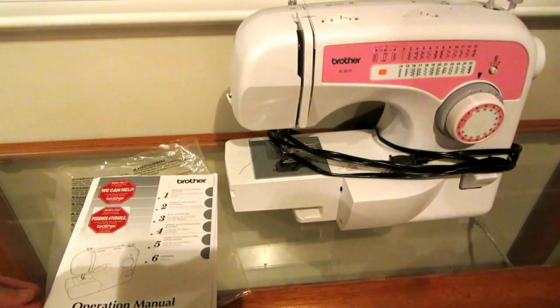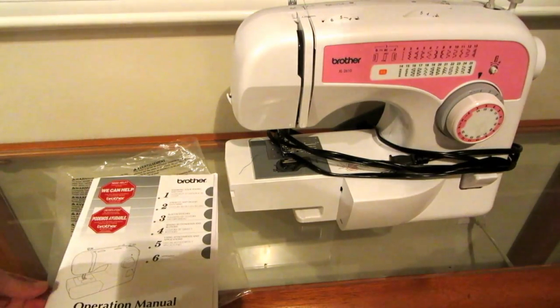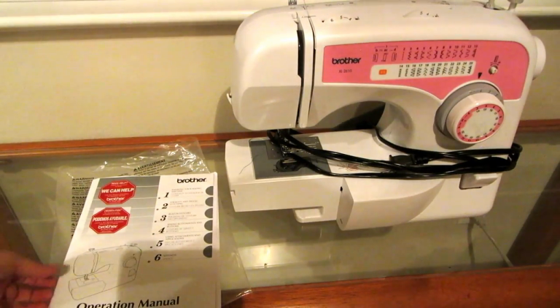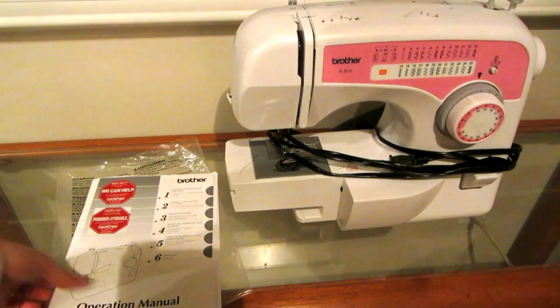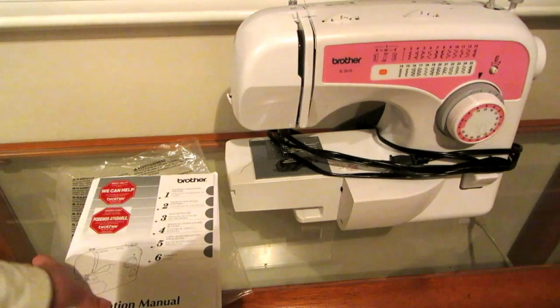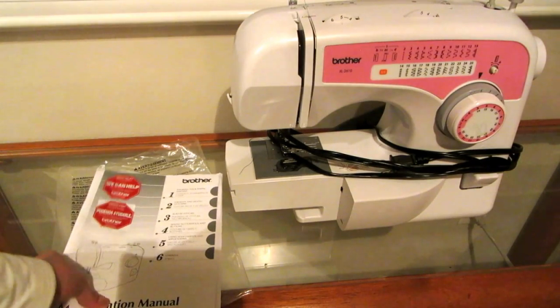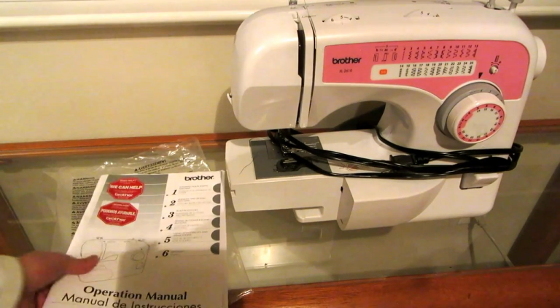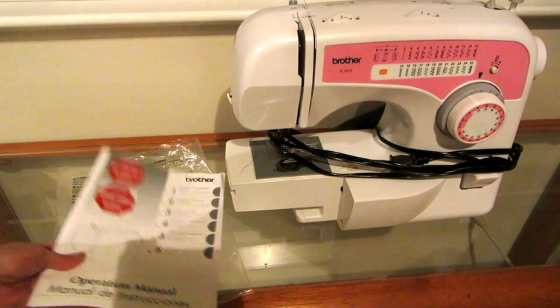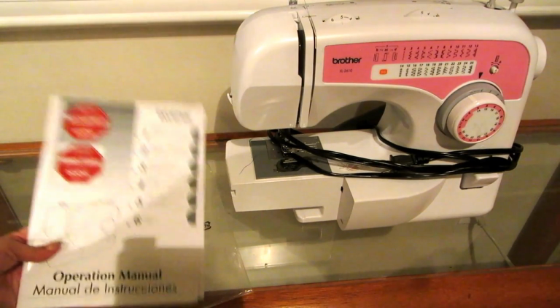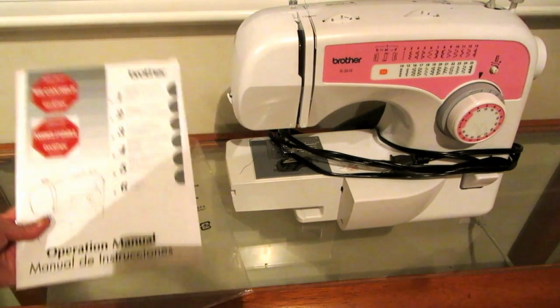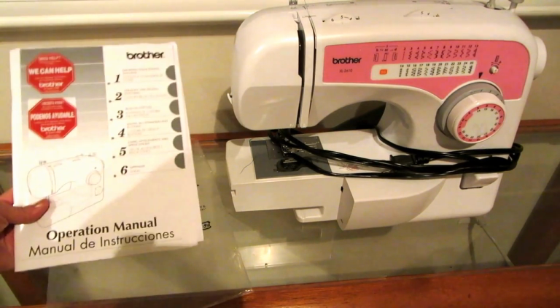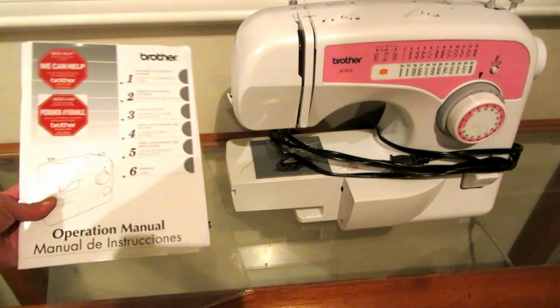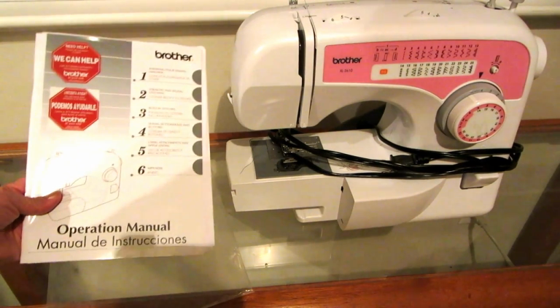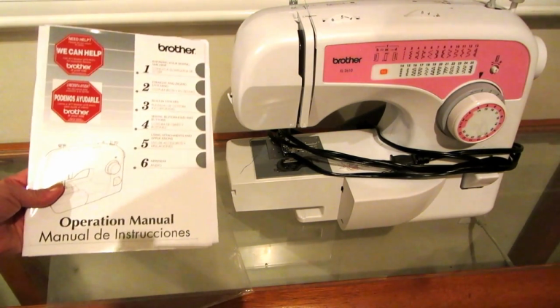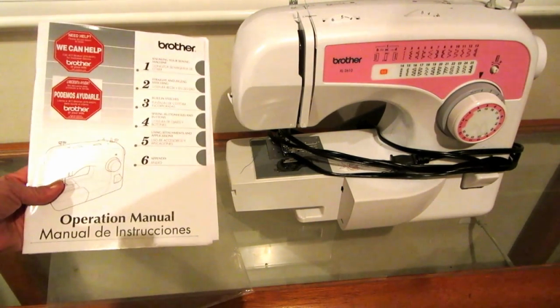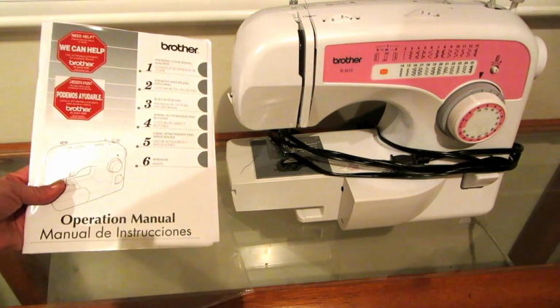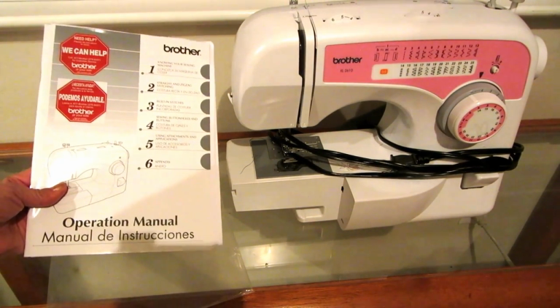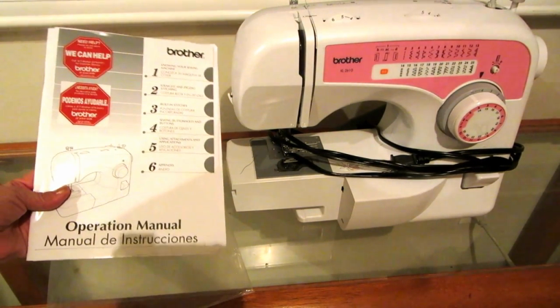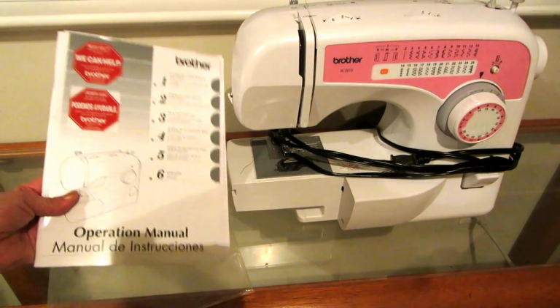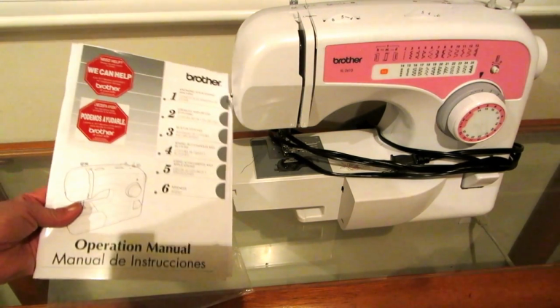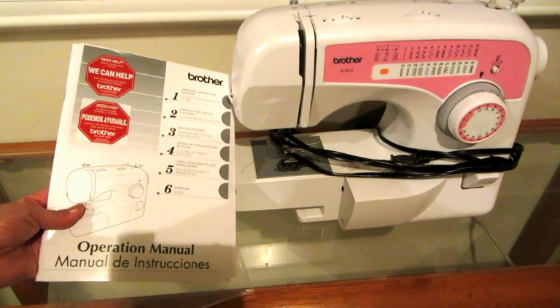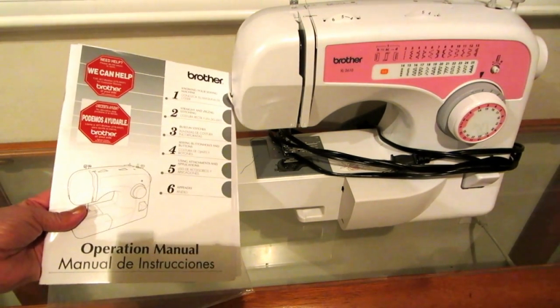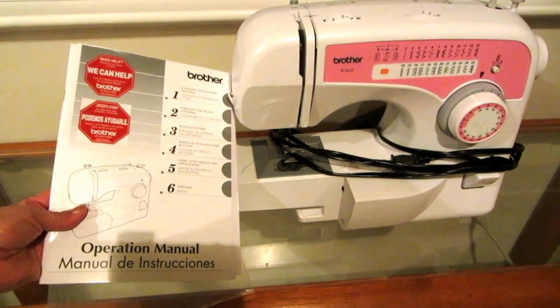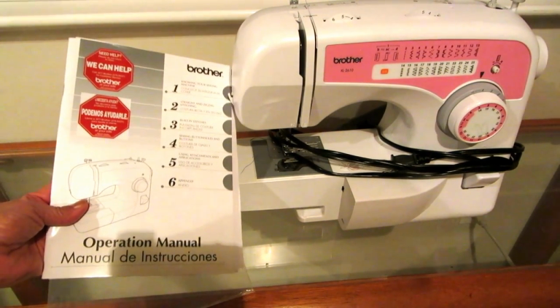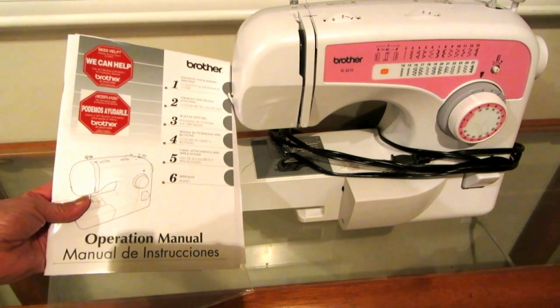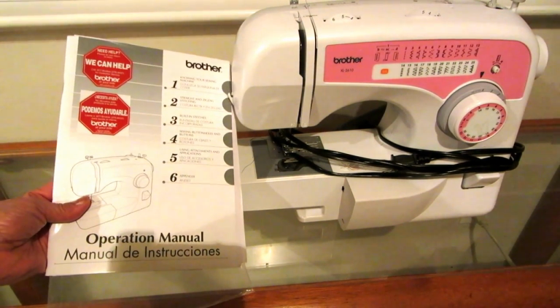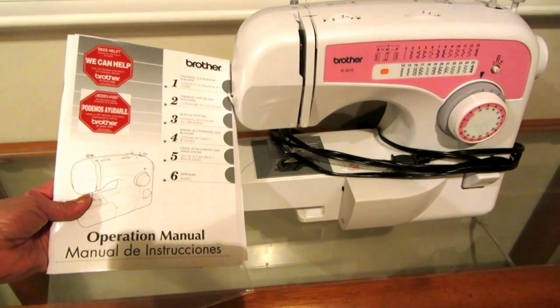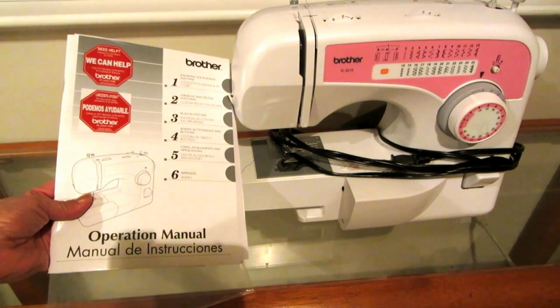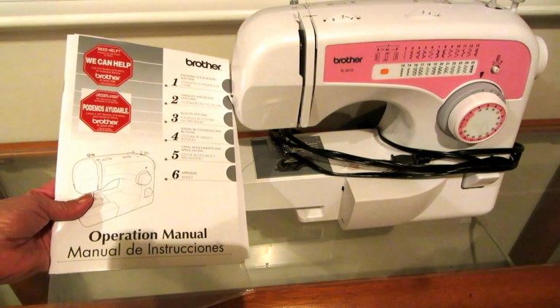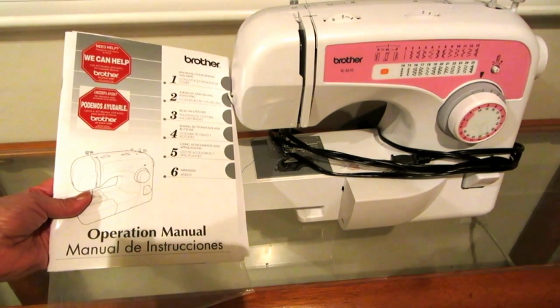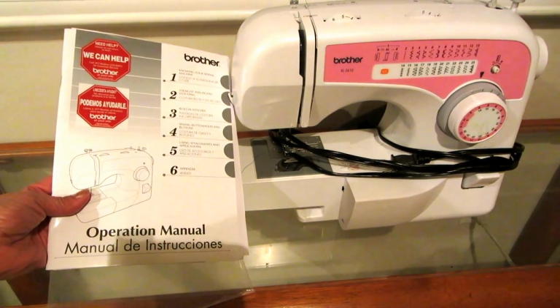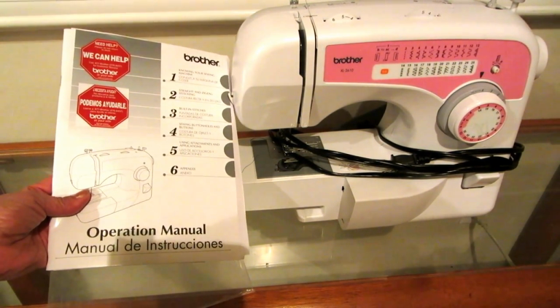It came with a nice set of directions which are extremely clear and easy to understand.